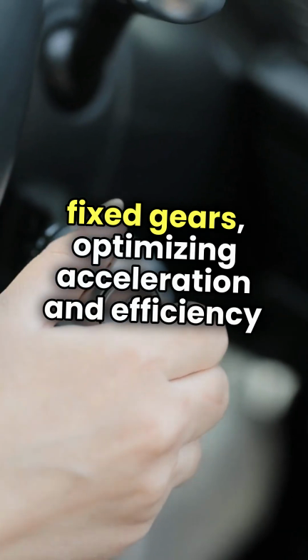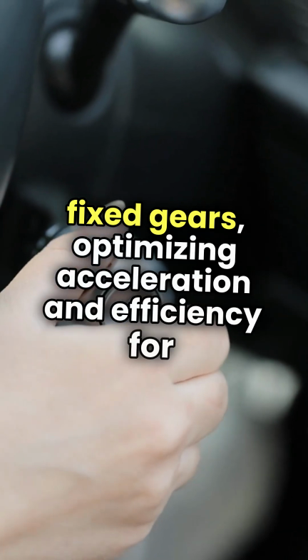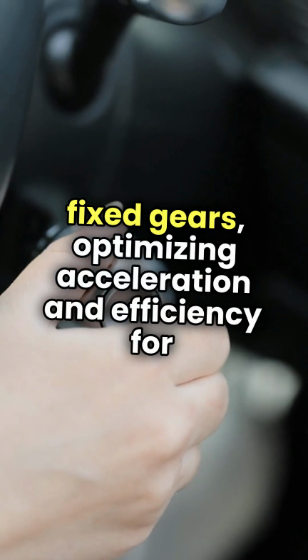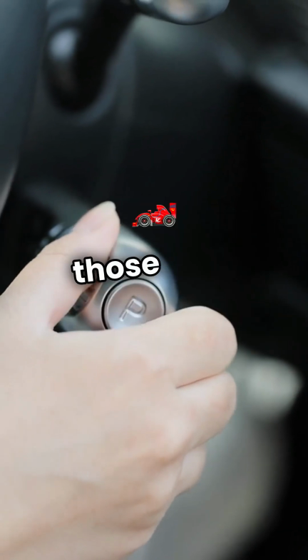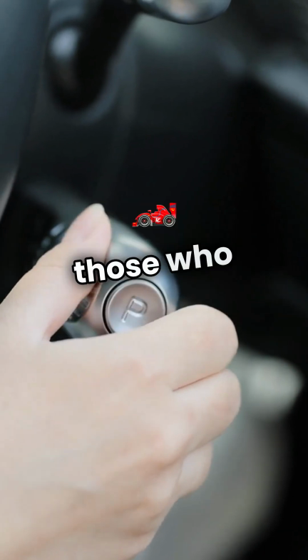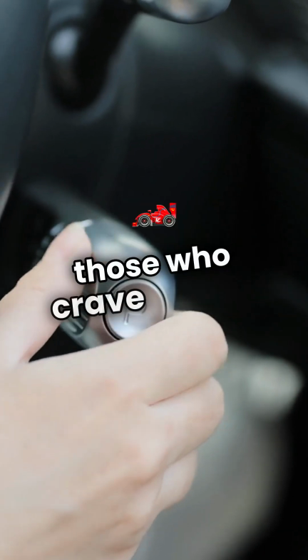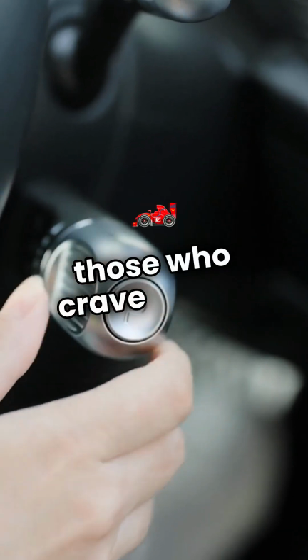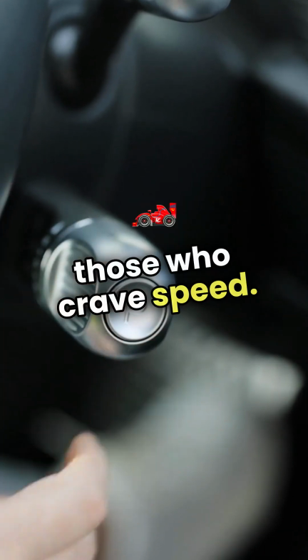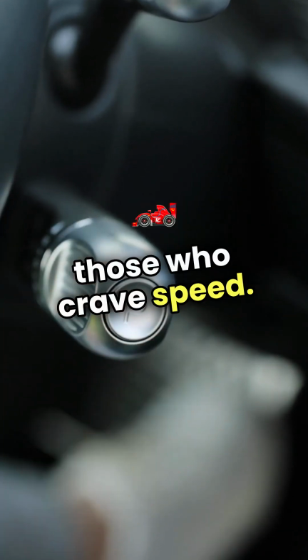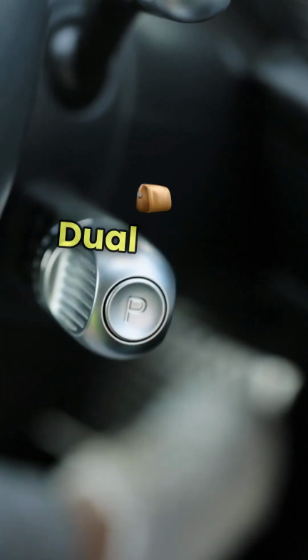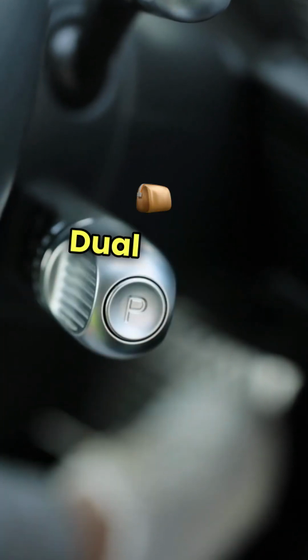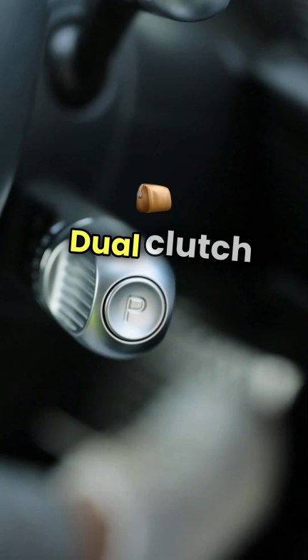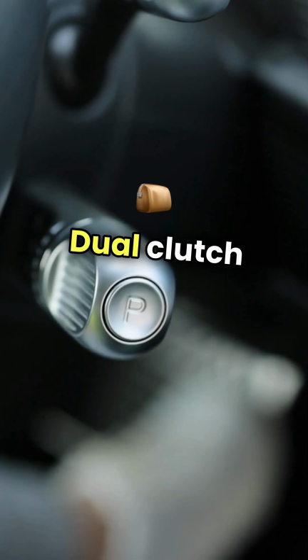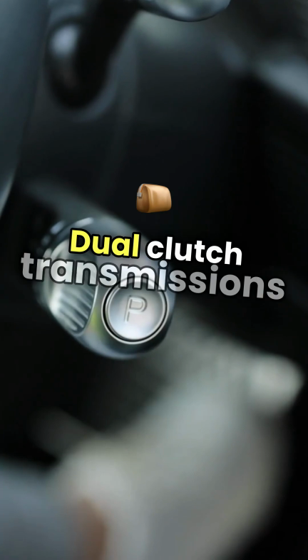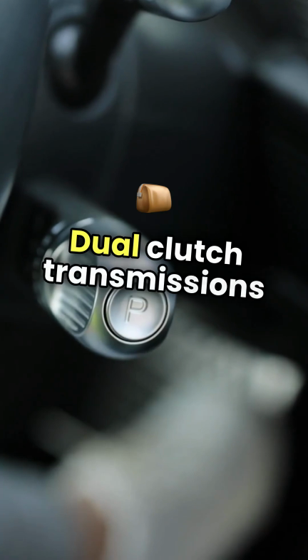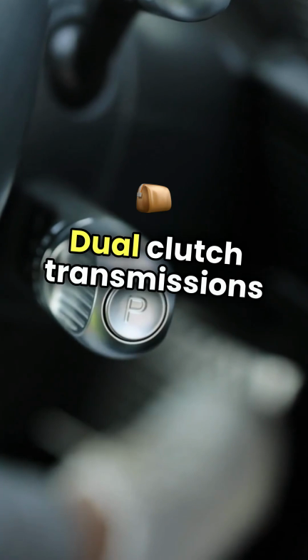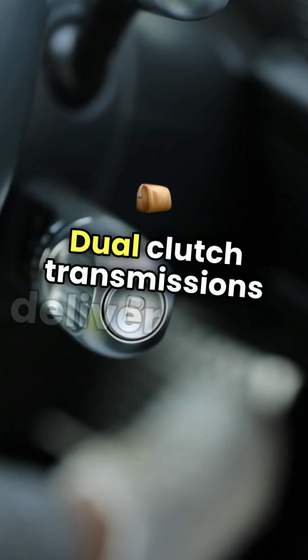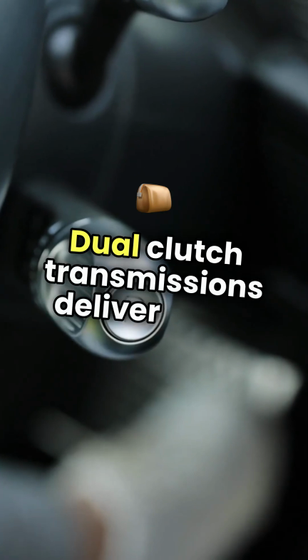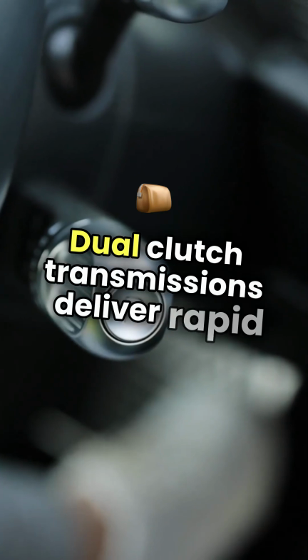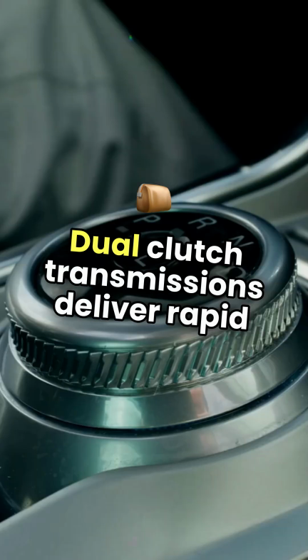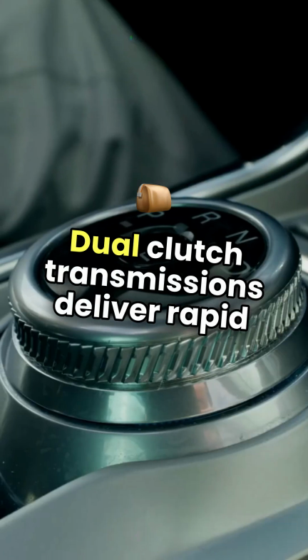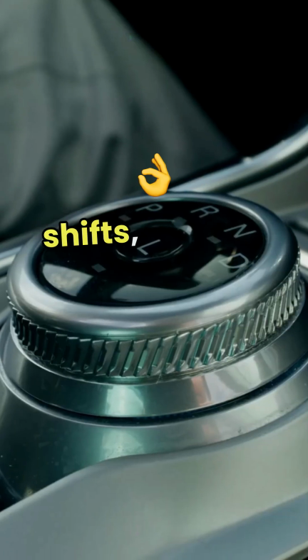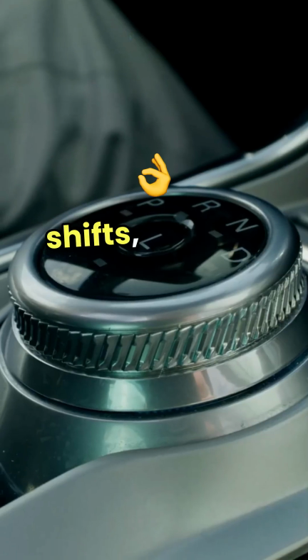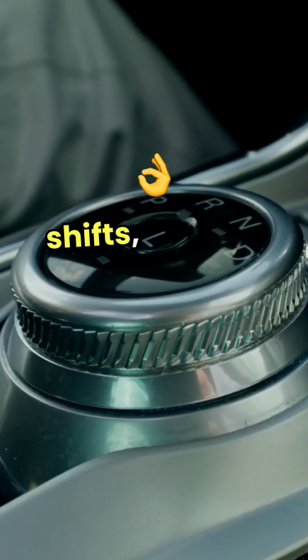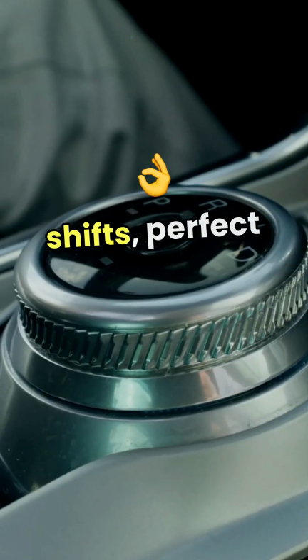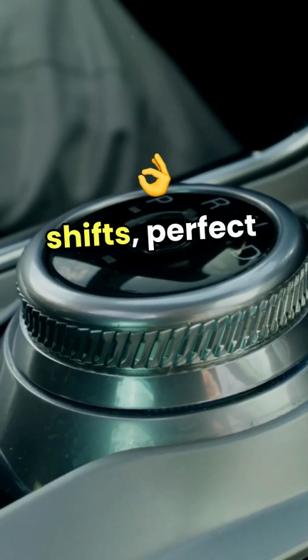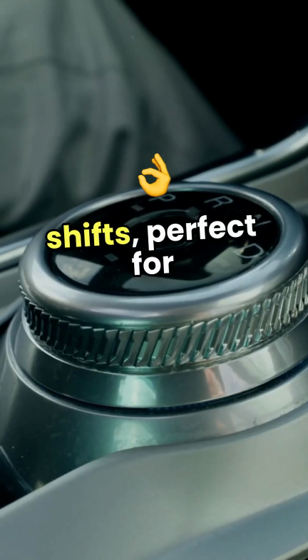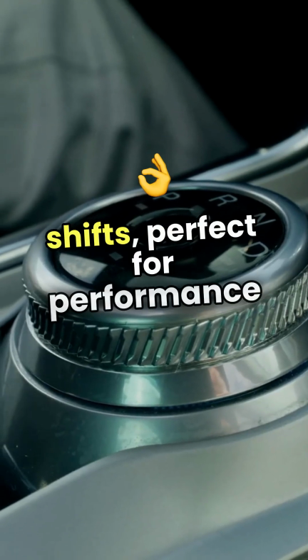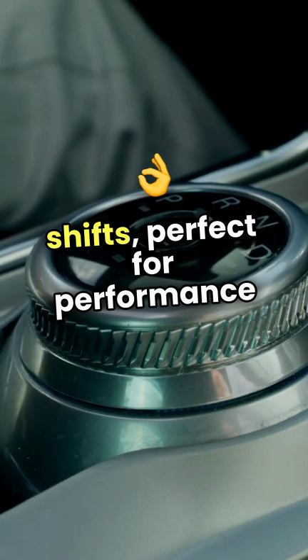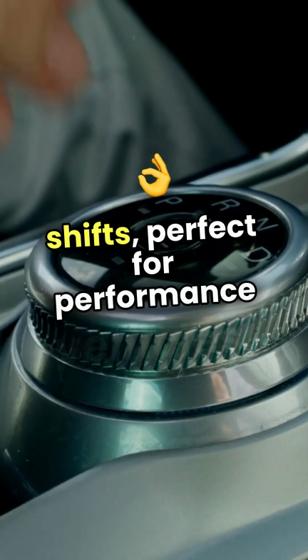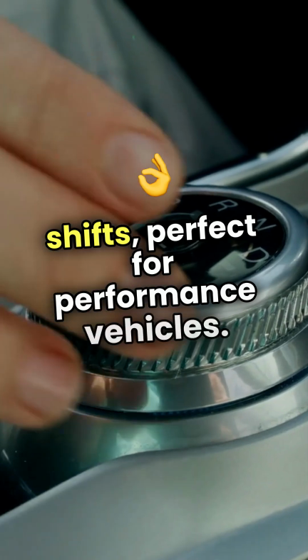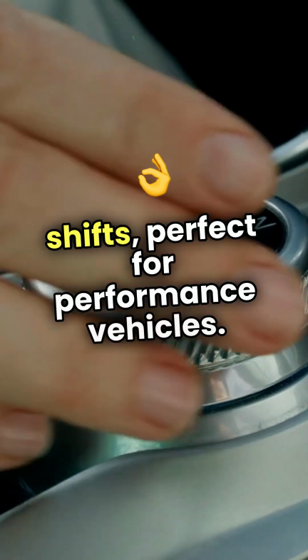For those who crave speed, dual-clutch transmissions deliver rapid shifts, perfect for performance vehicles.